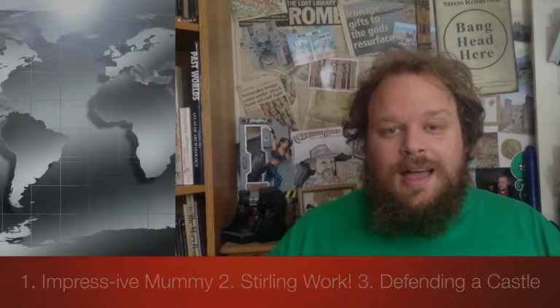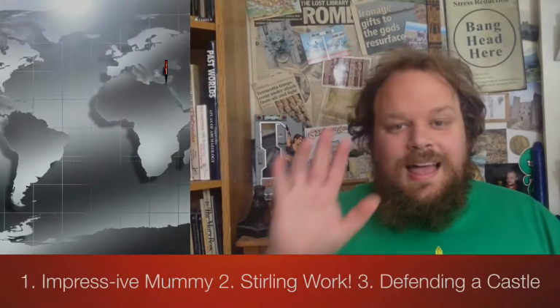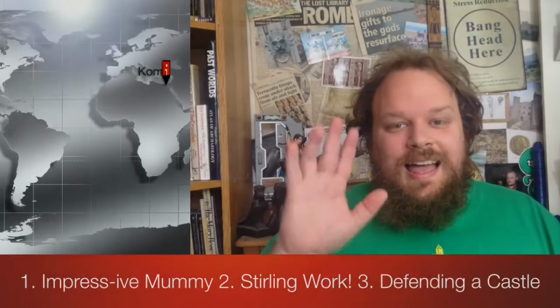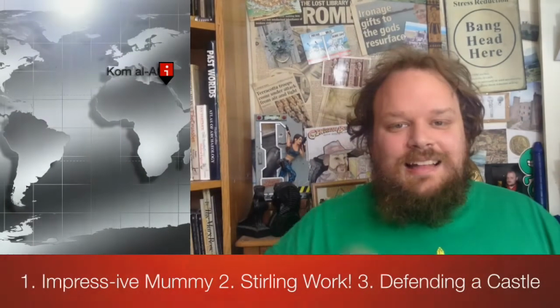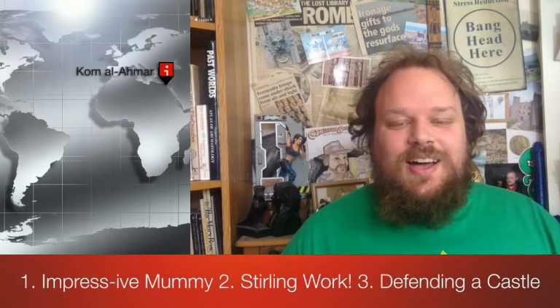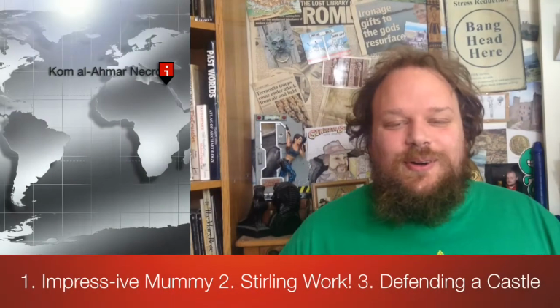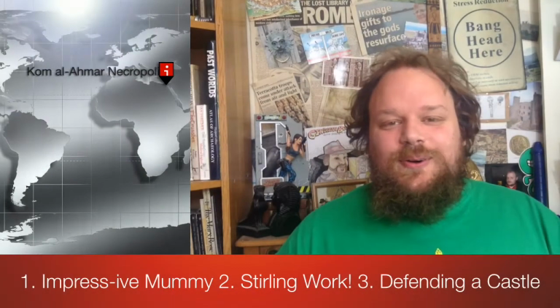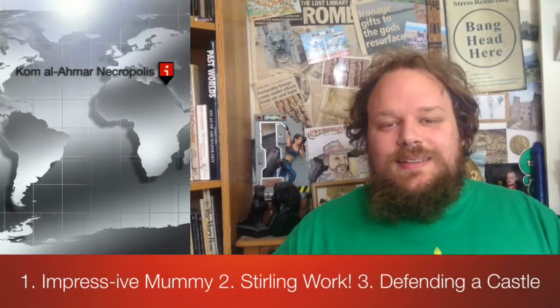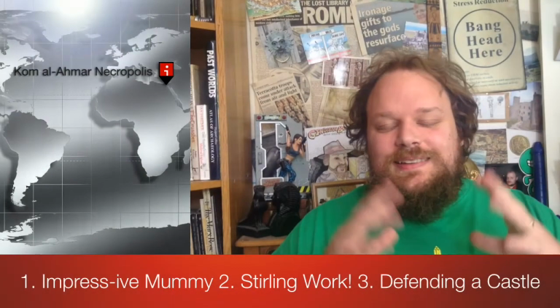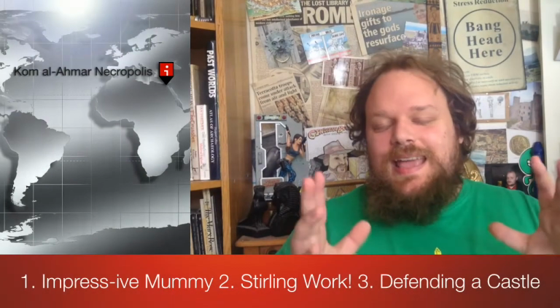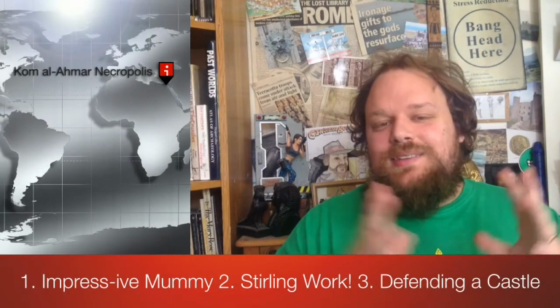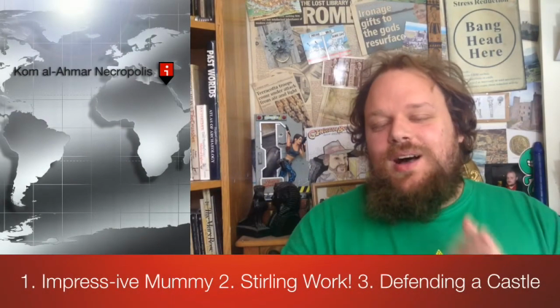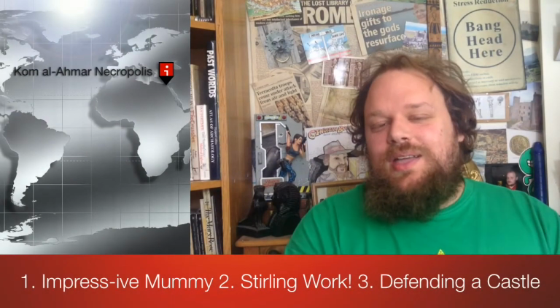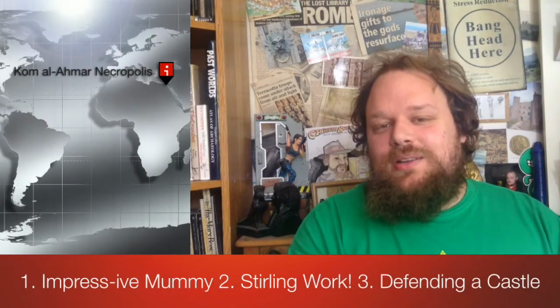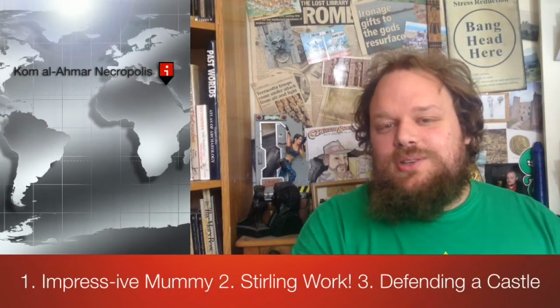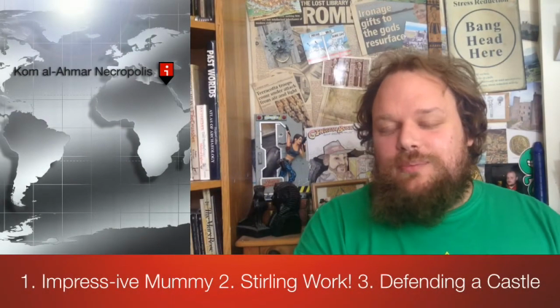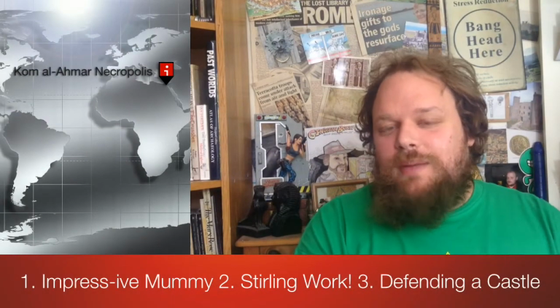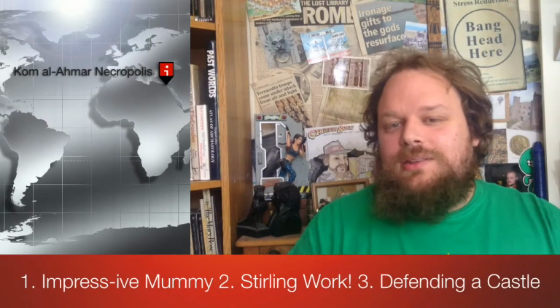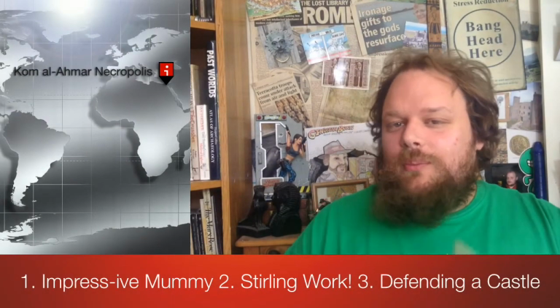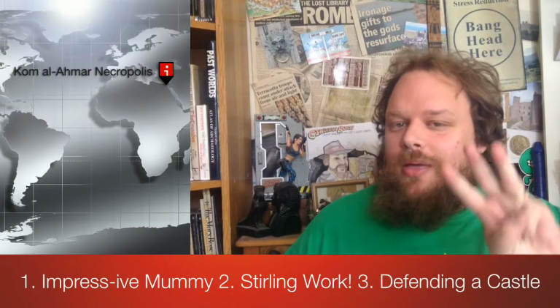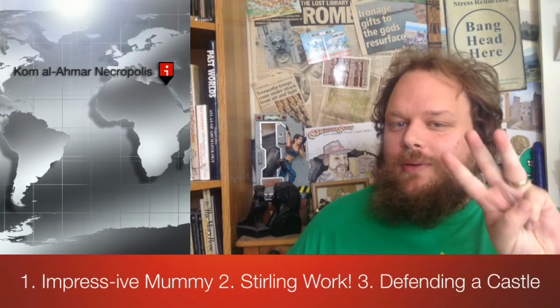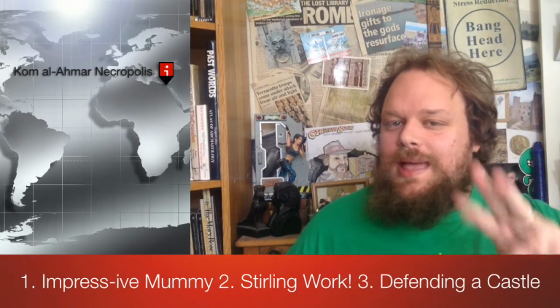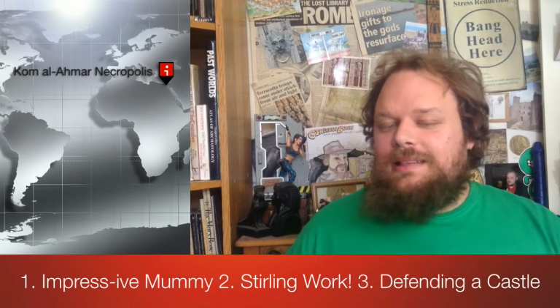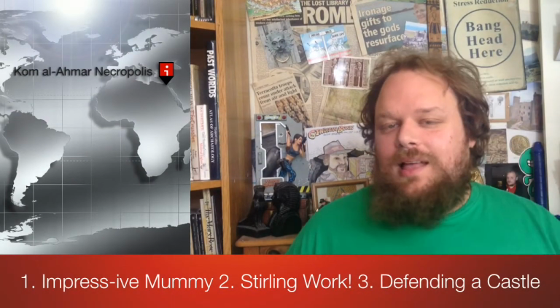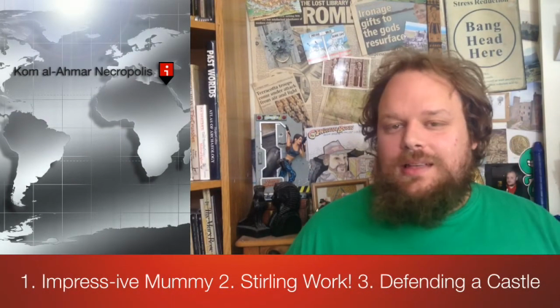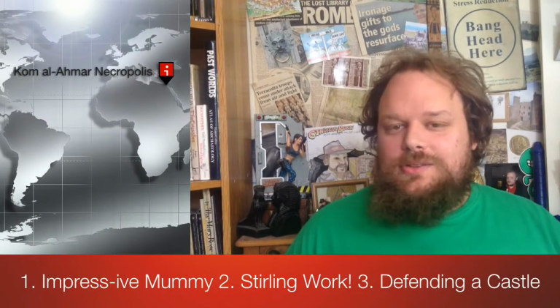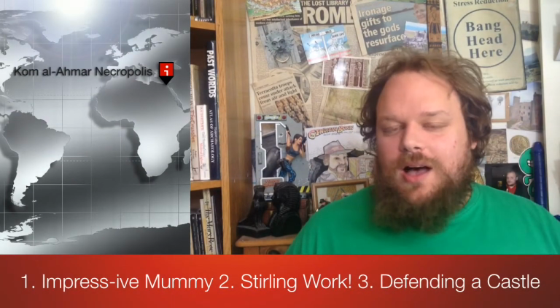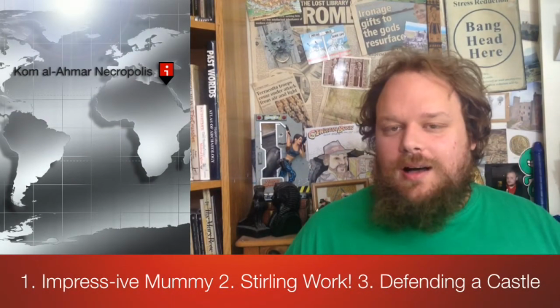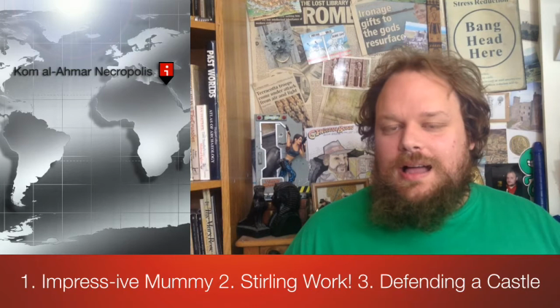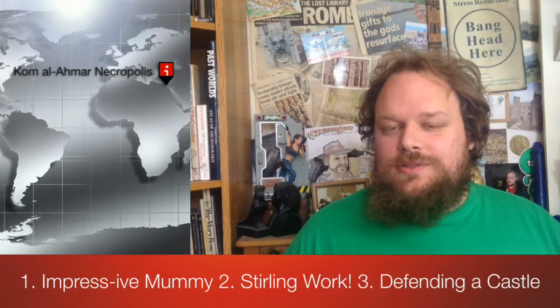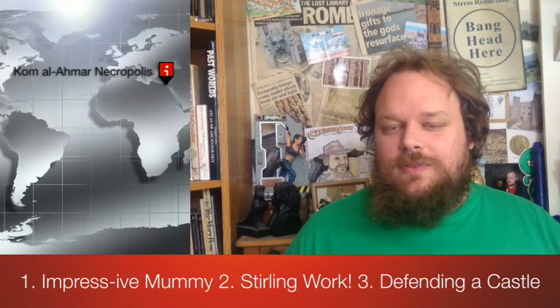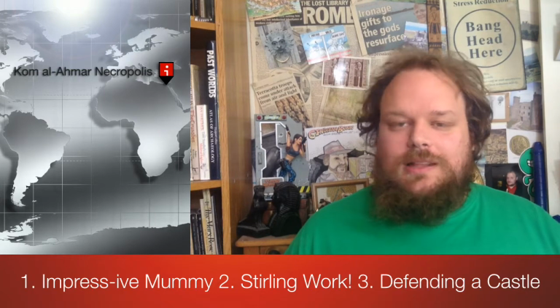Hello, in today's Archeo Scoop my top three headlines are as follows.